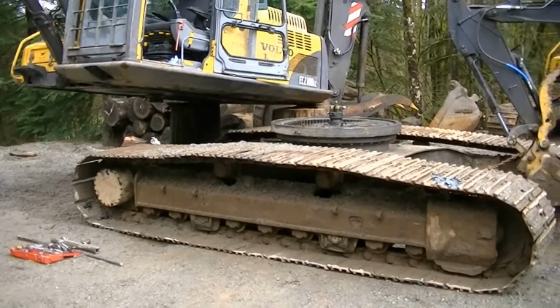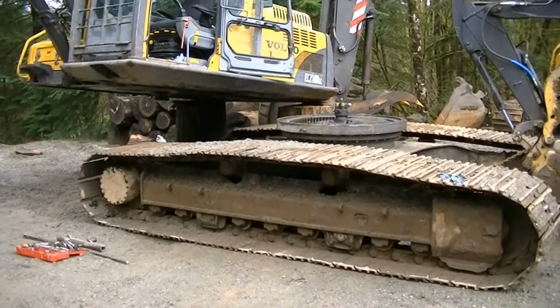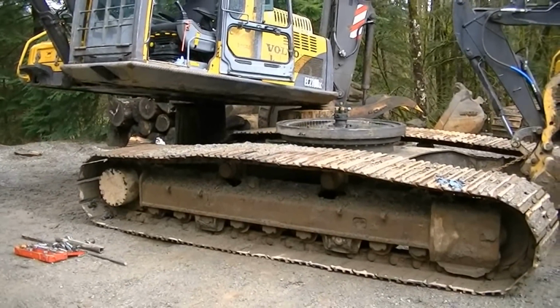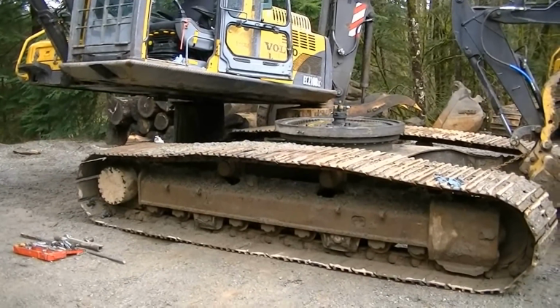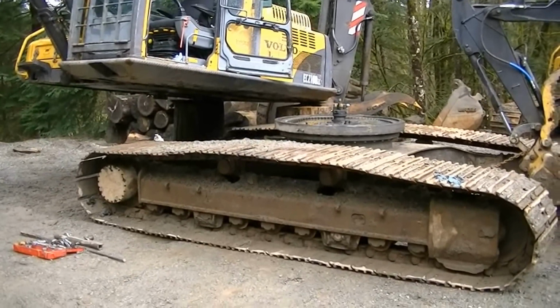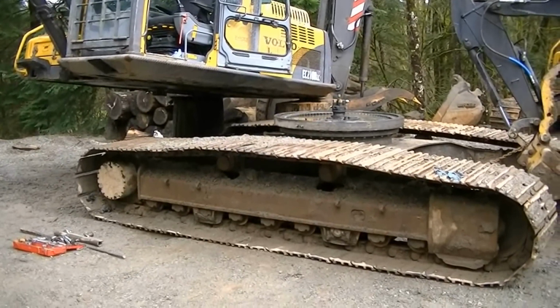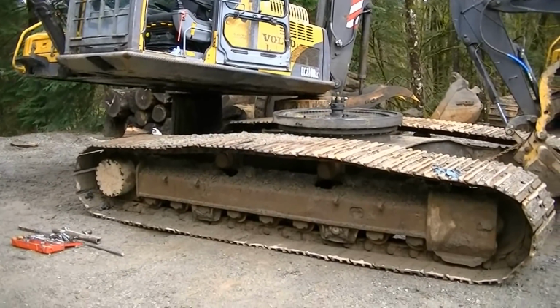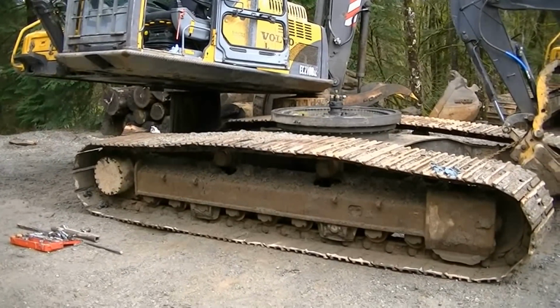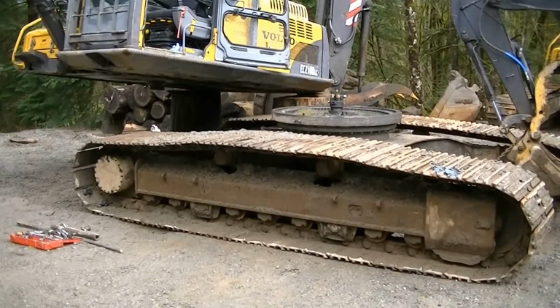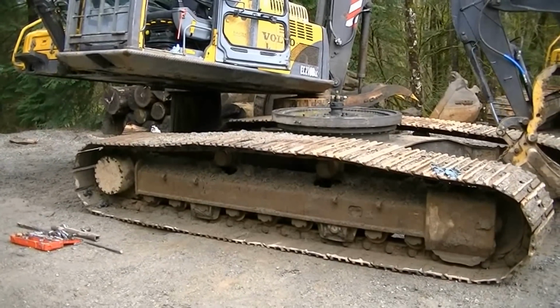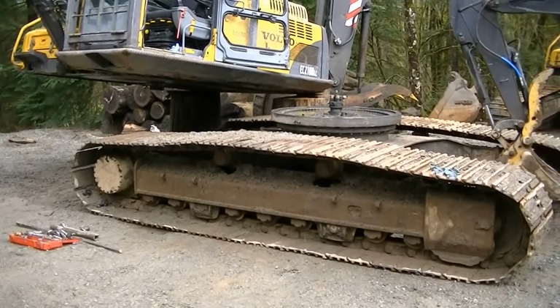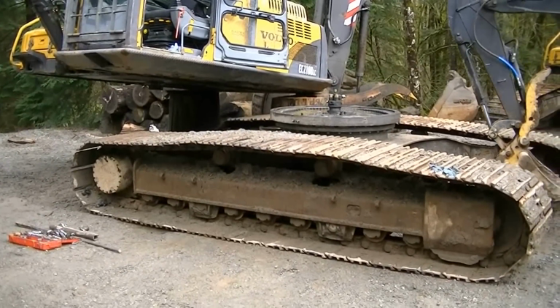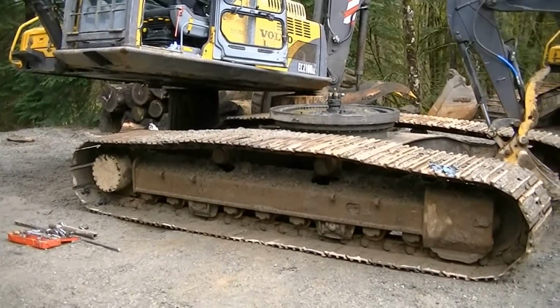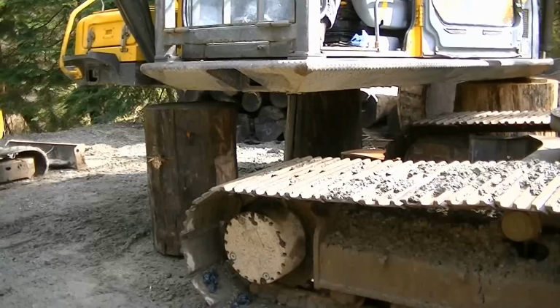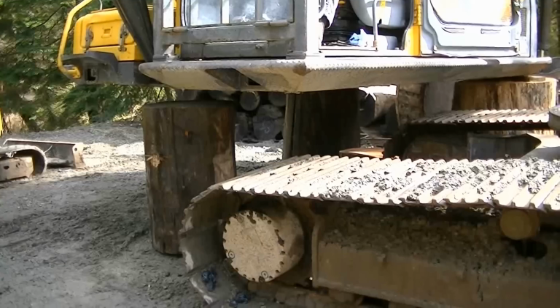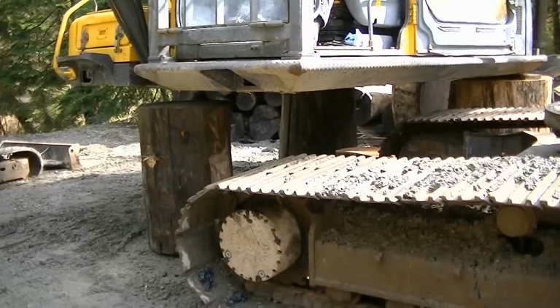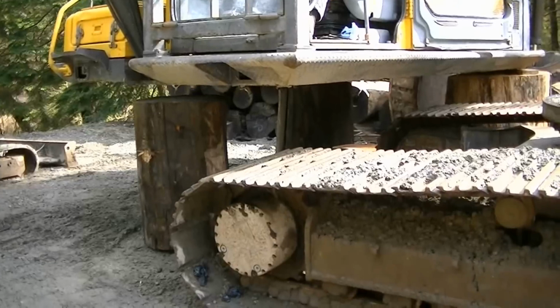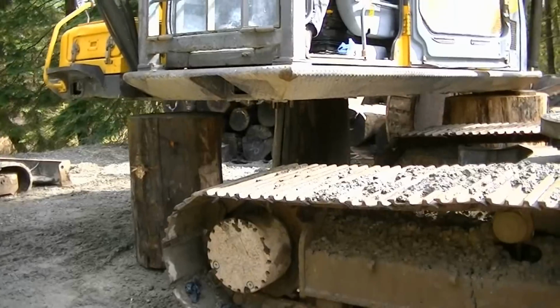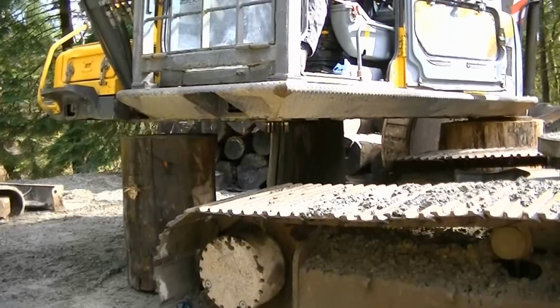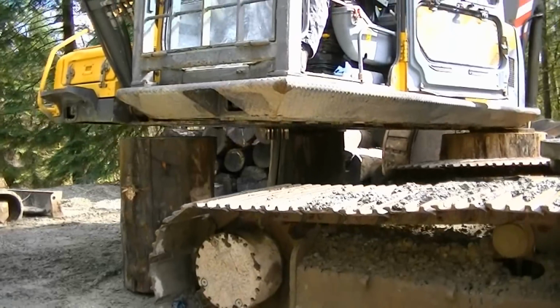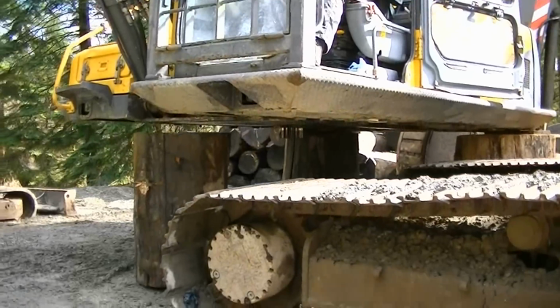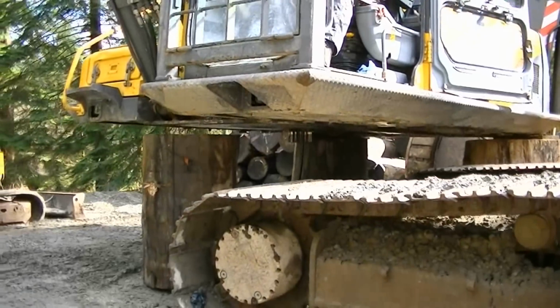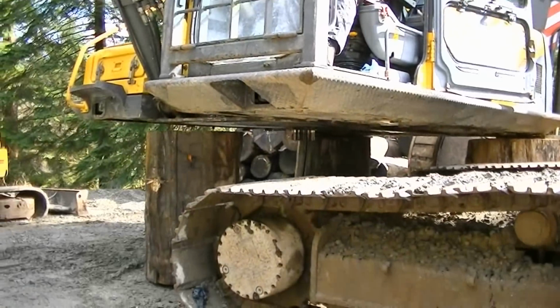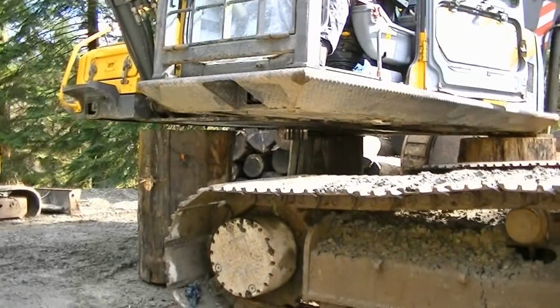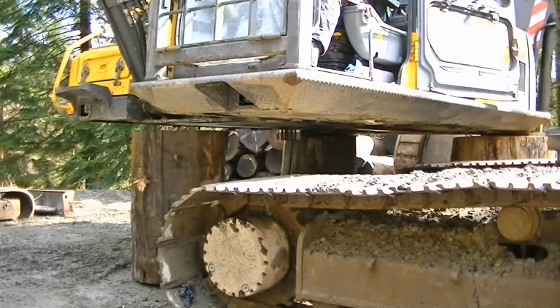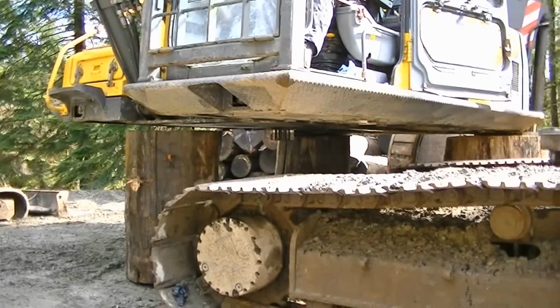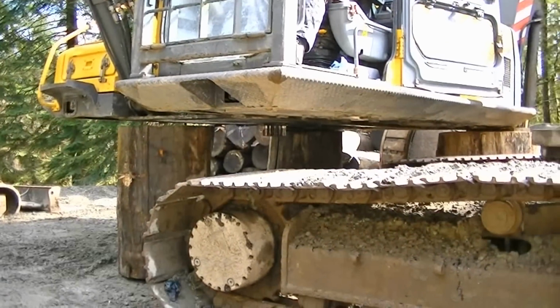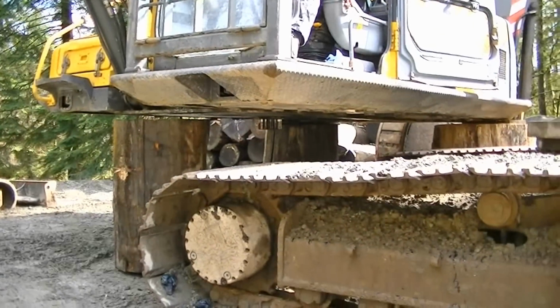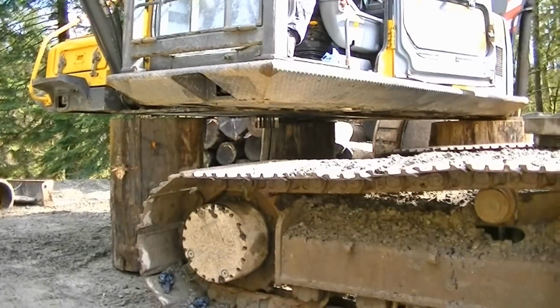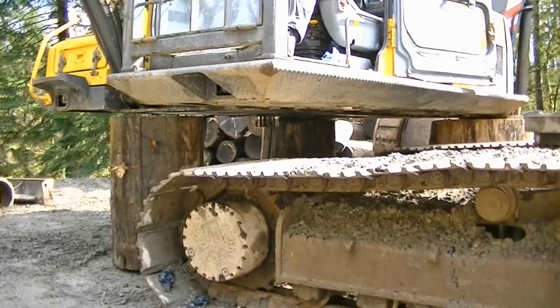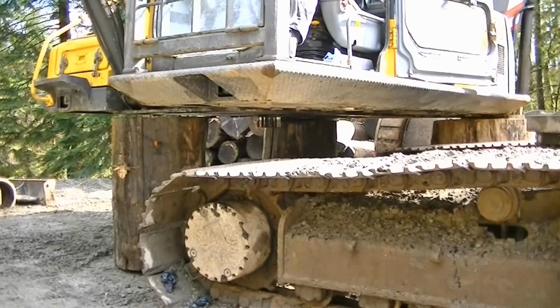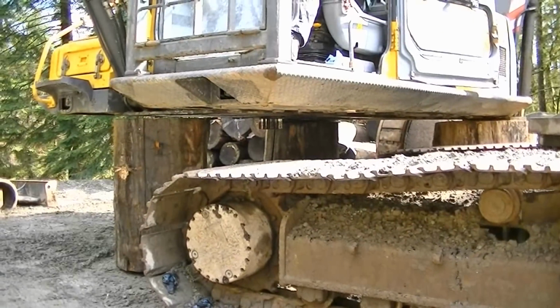And that should be good. Lower it back down, sit on blocks for a bit.